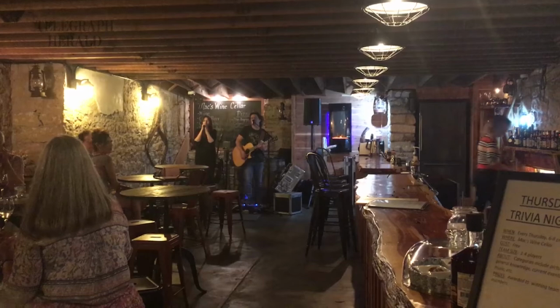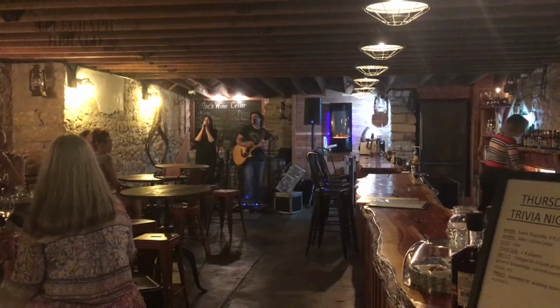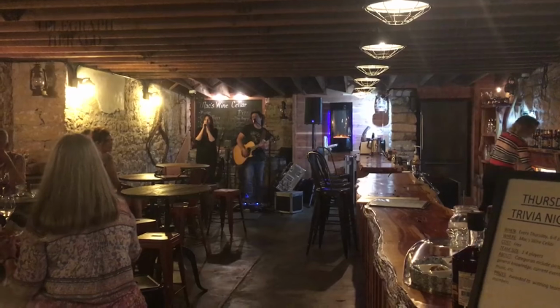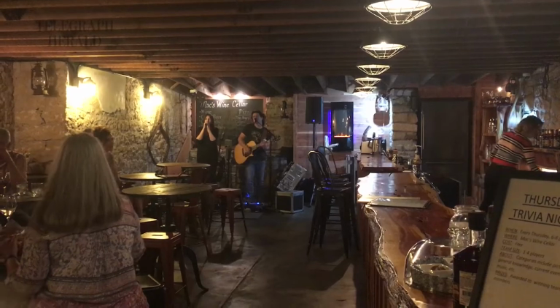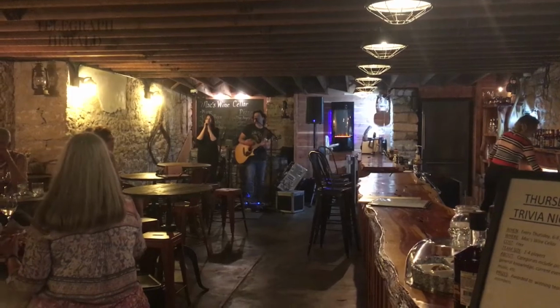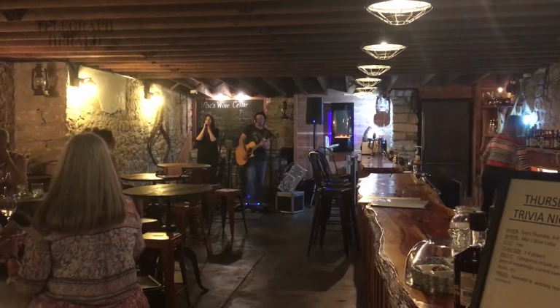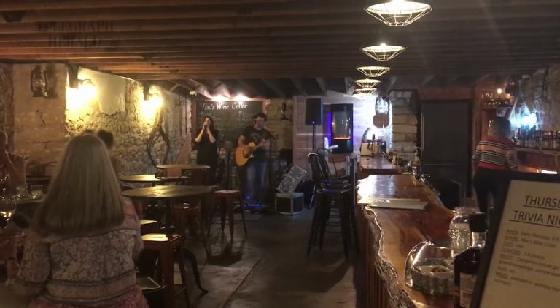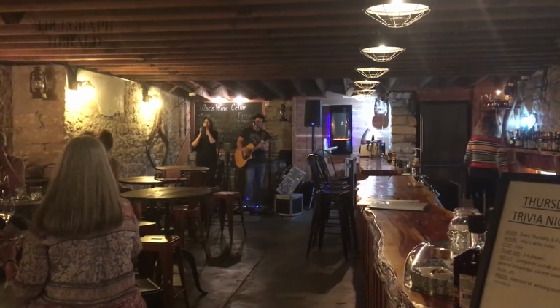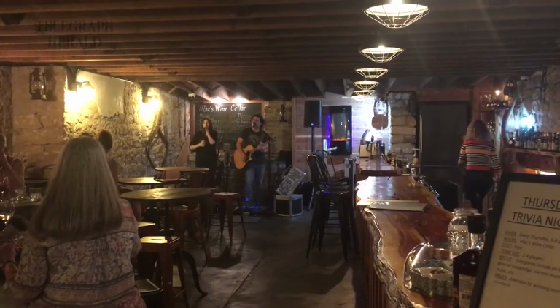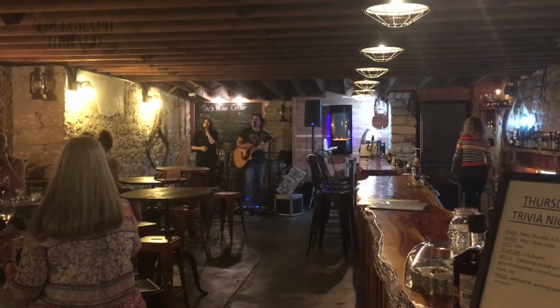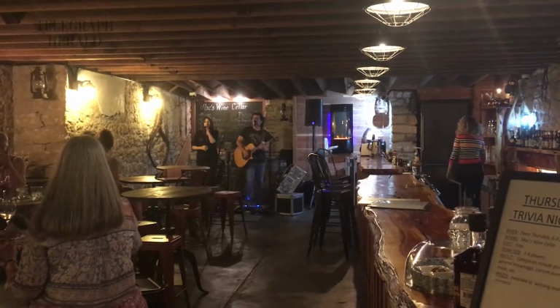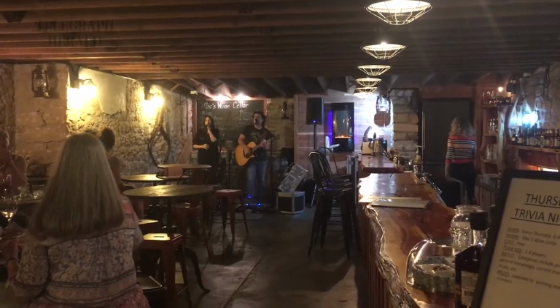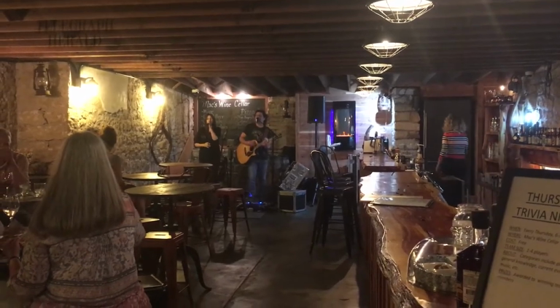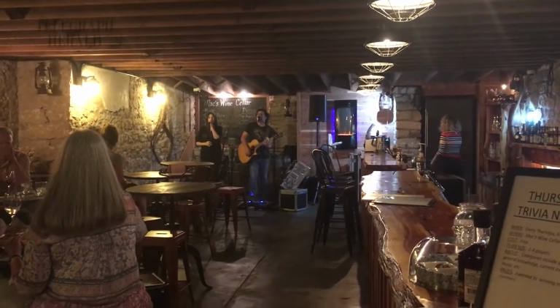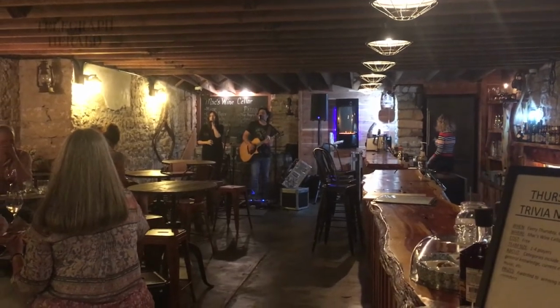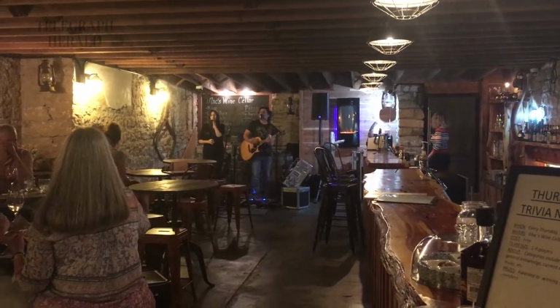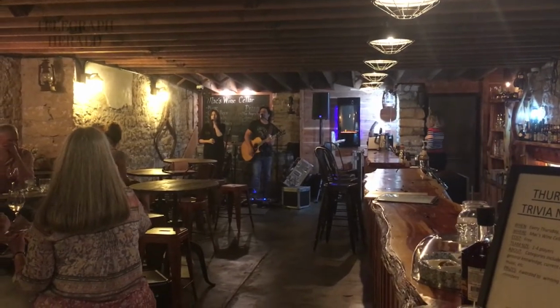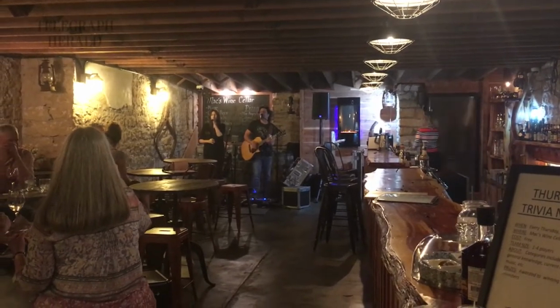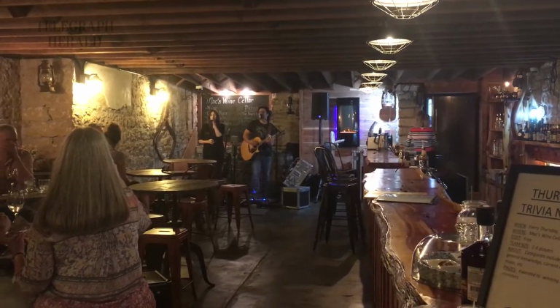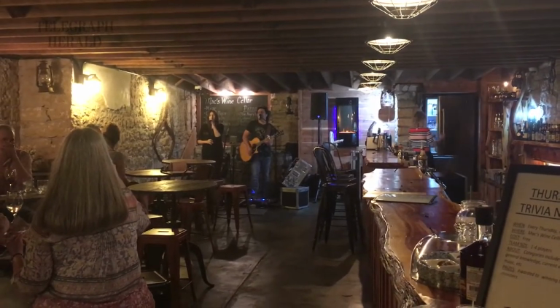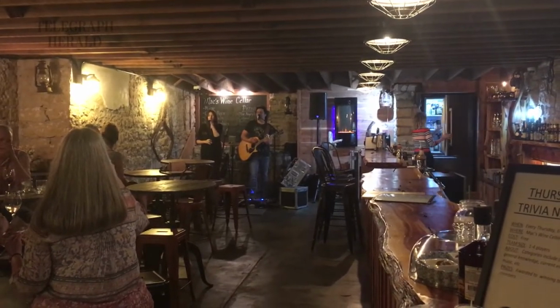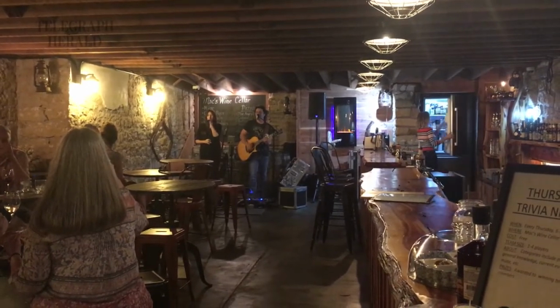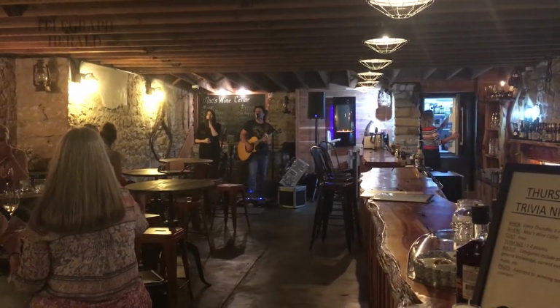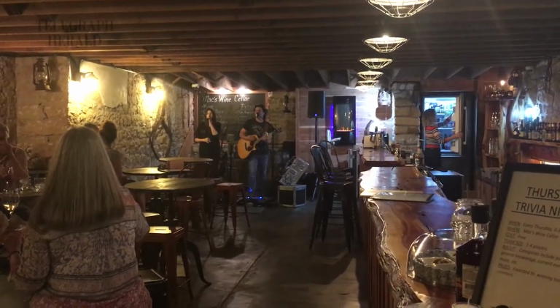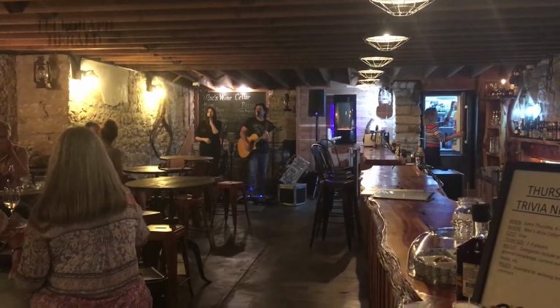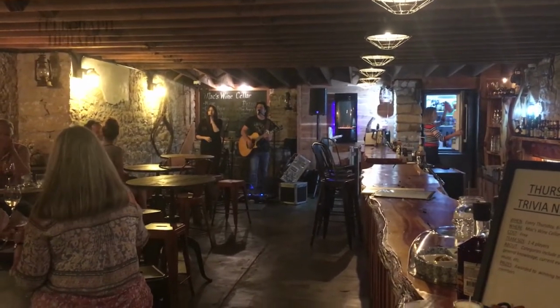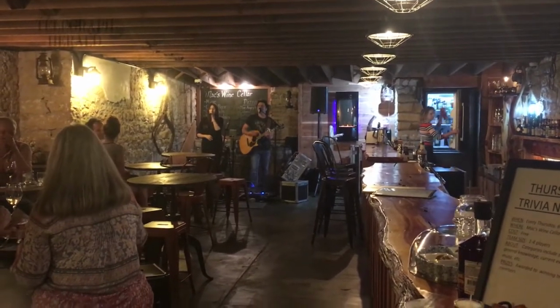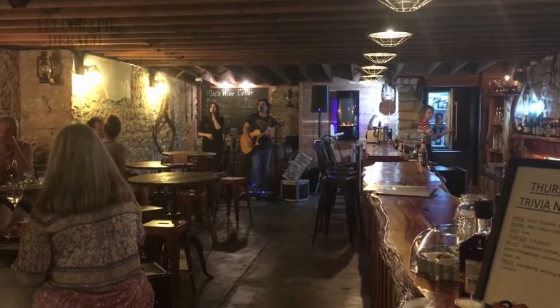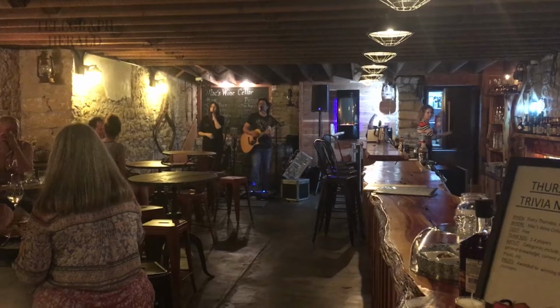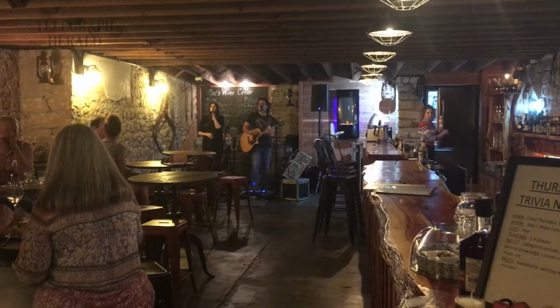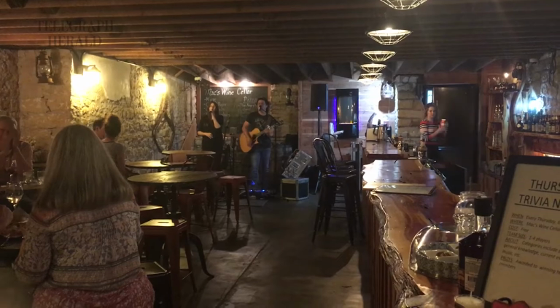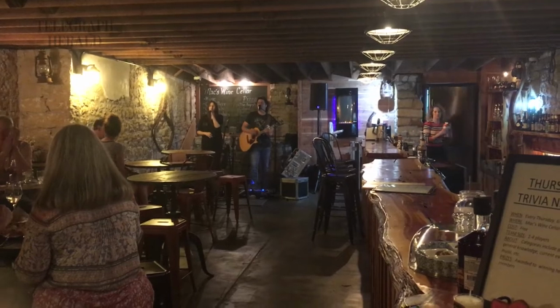Right now we're in the cellar — we're in Max Wine Cellar, which is a lower level of Farmer's Creek Antiques.